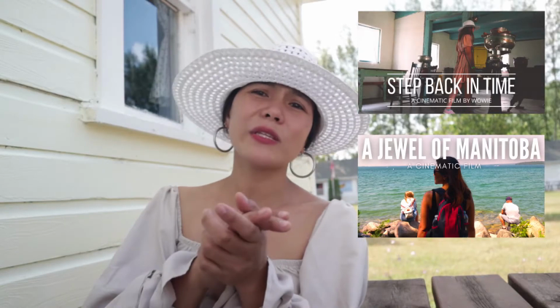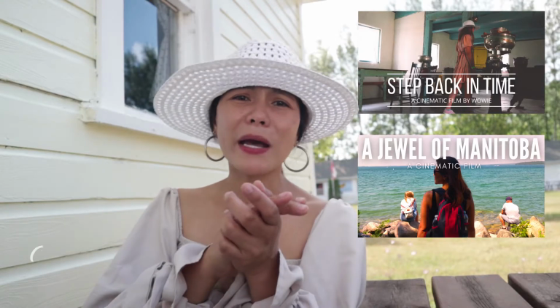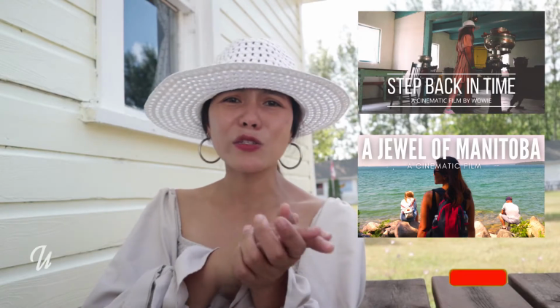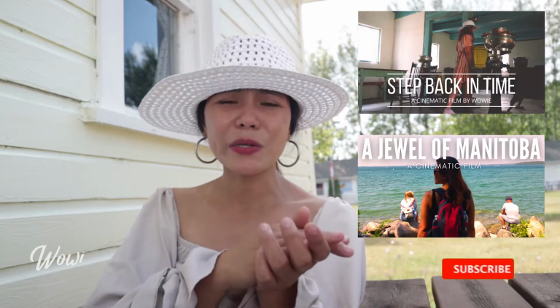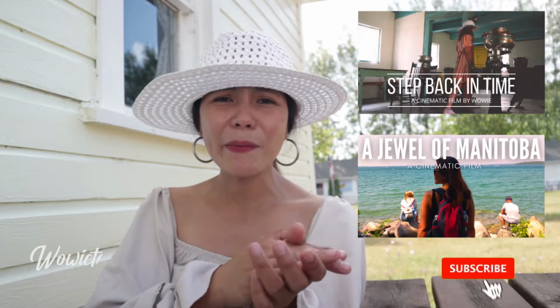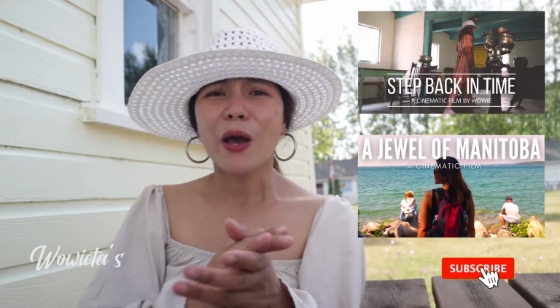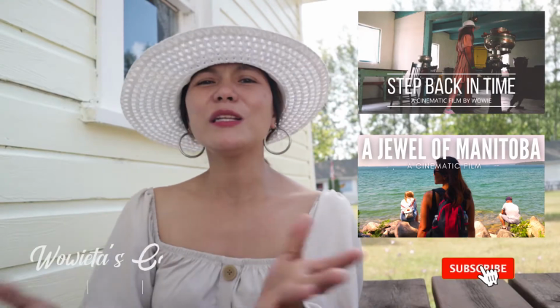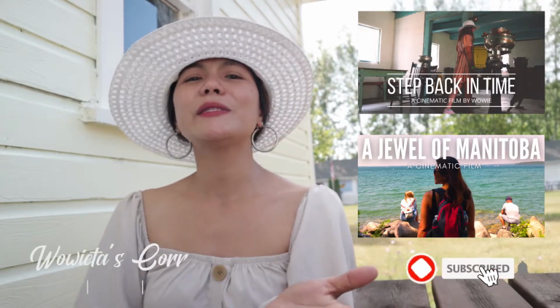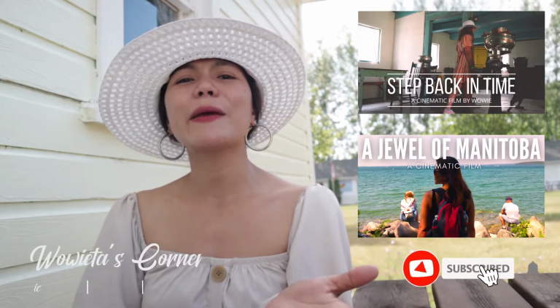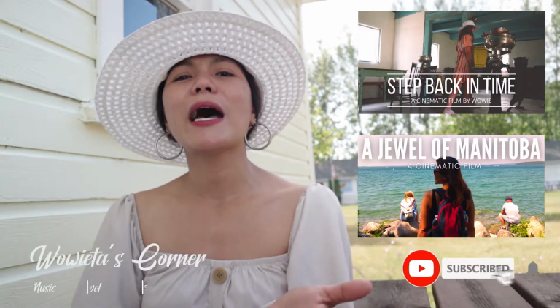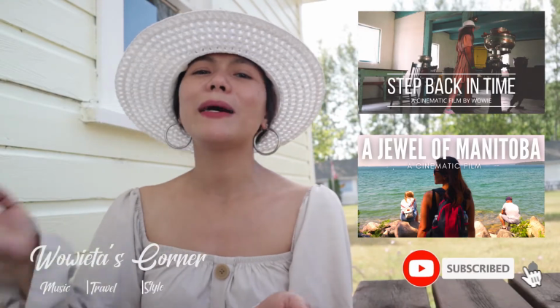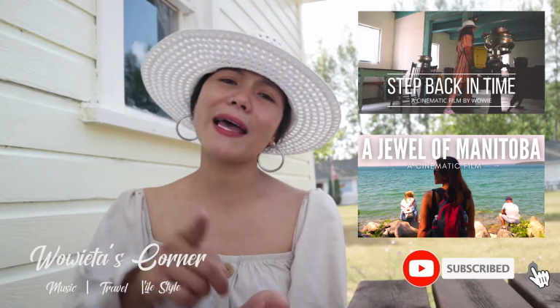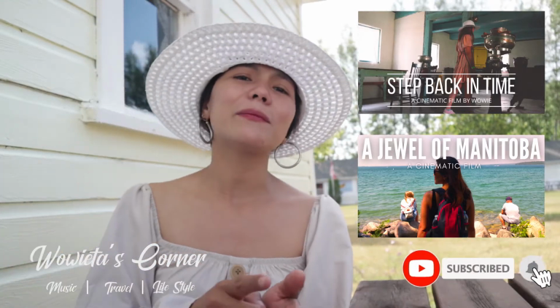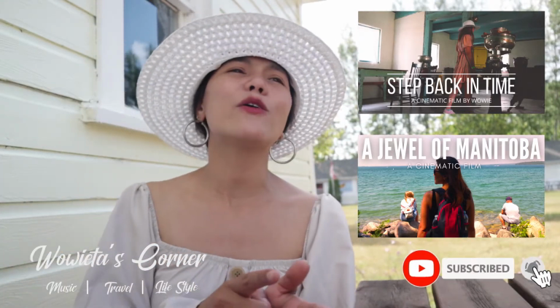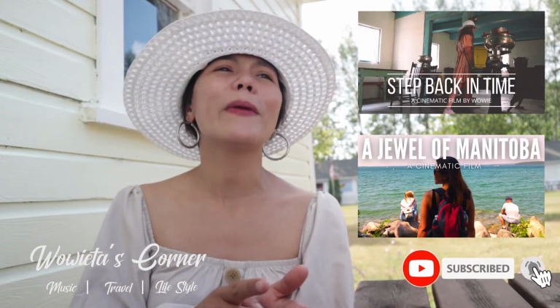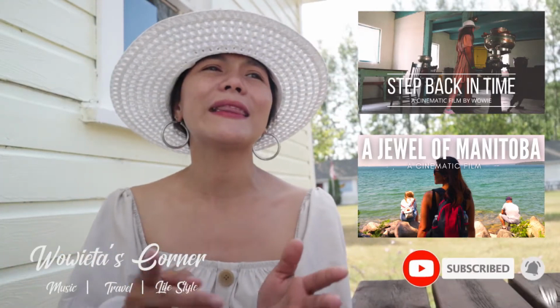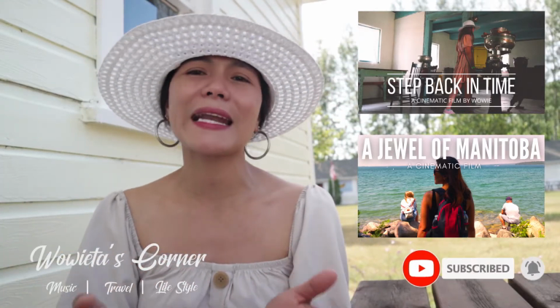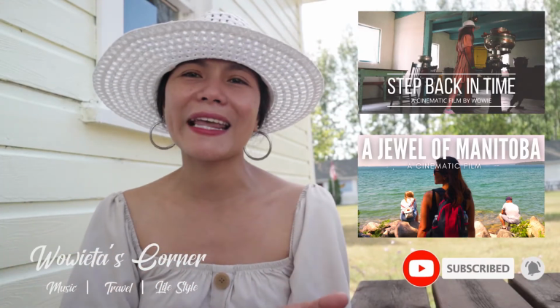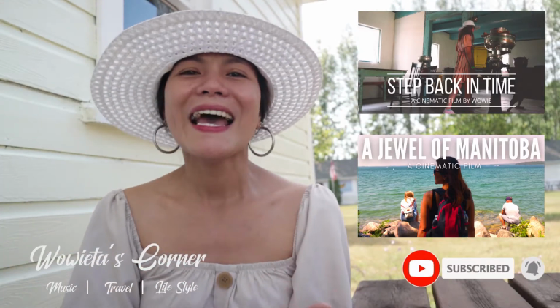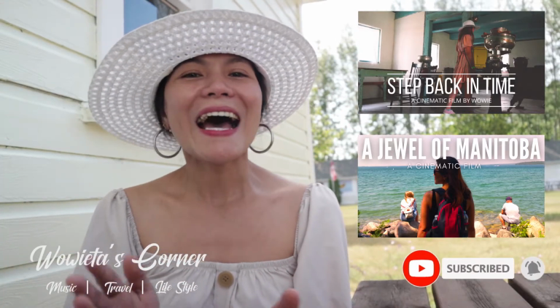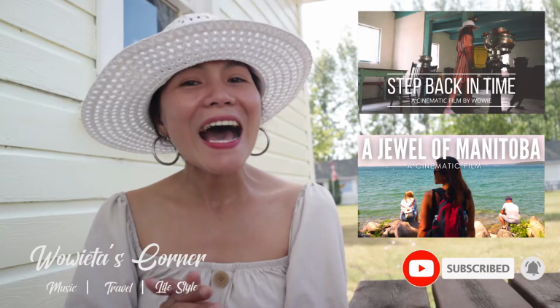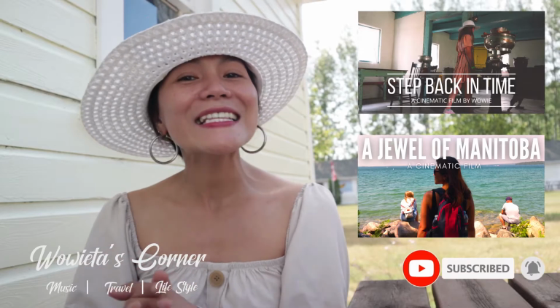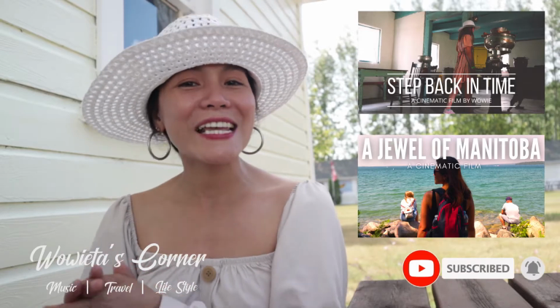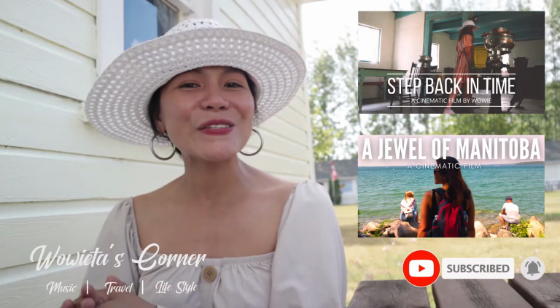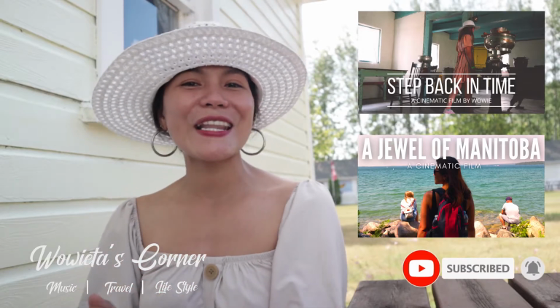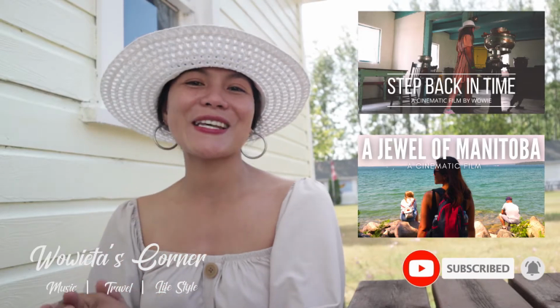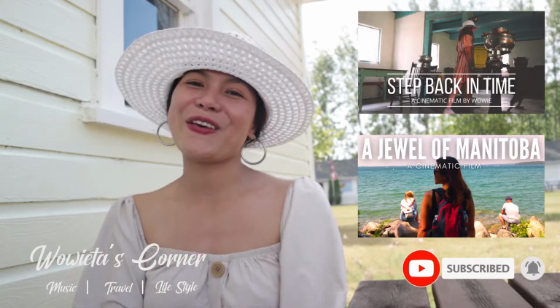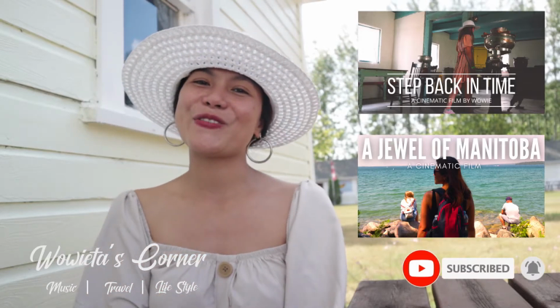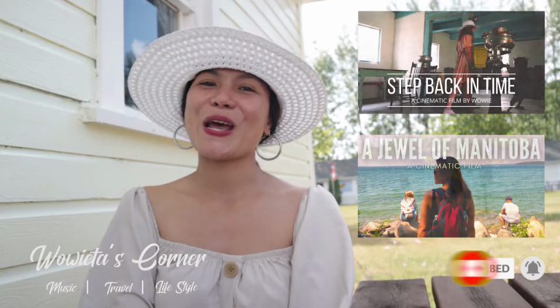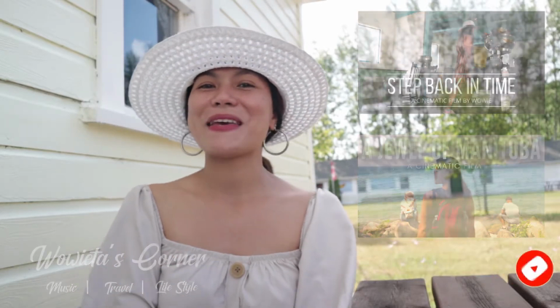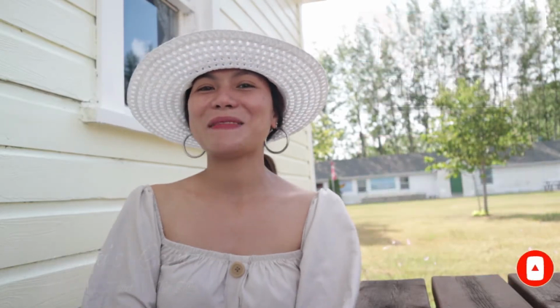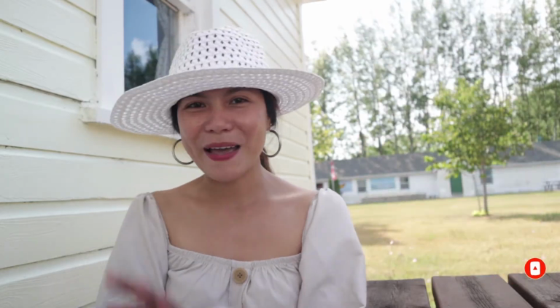Kung hindi pa kayo subscribe, well, subscribe na. Mag-like at mag-comment natin. At see you sa next adventure namin. Bye!